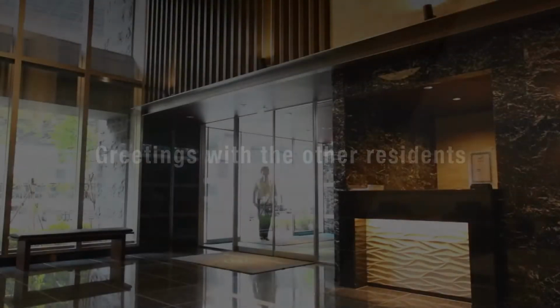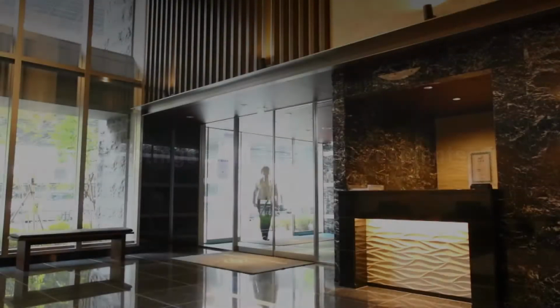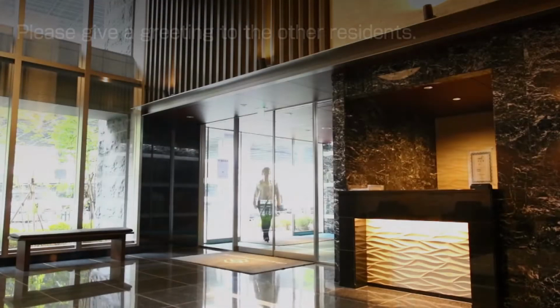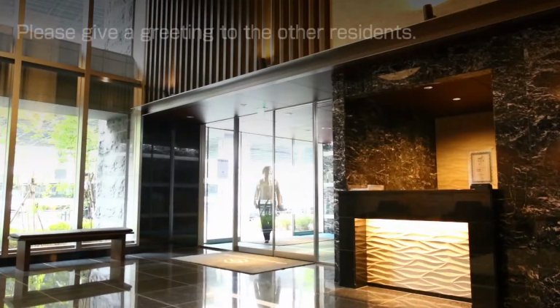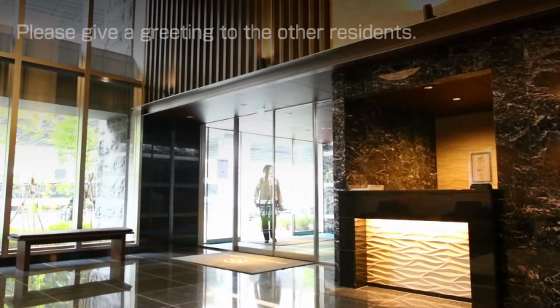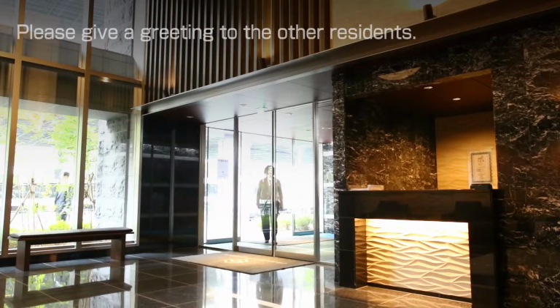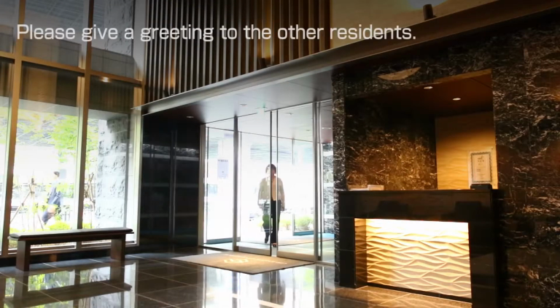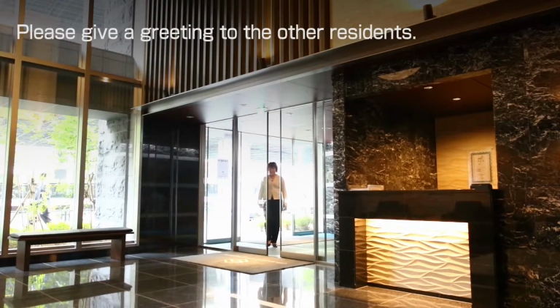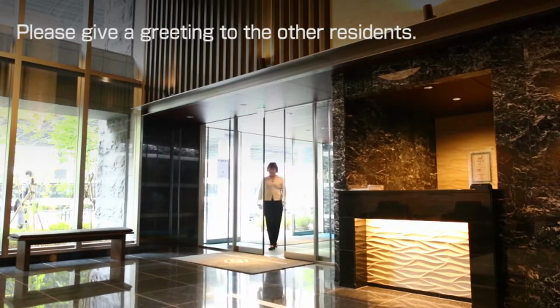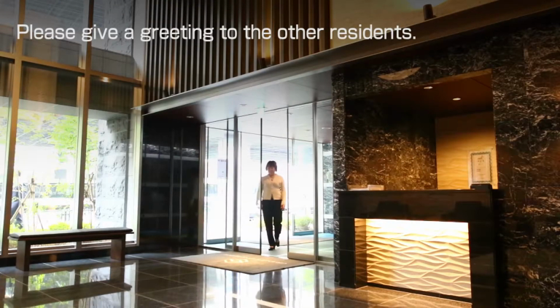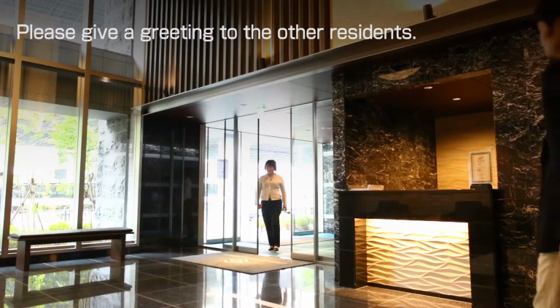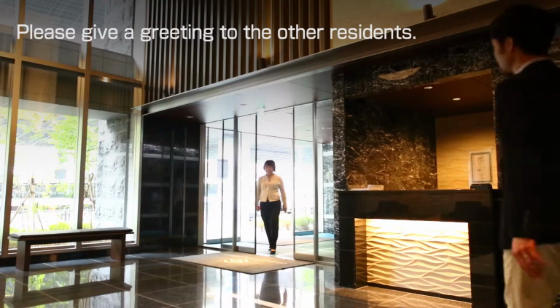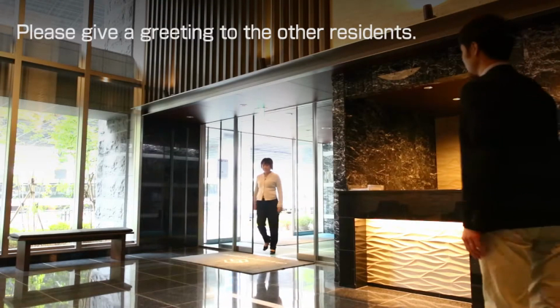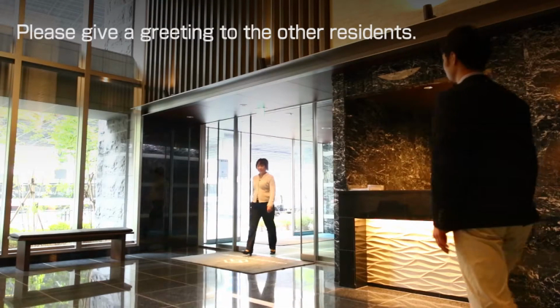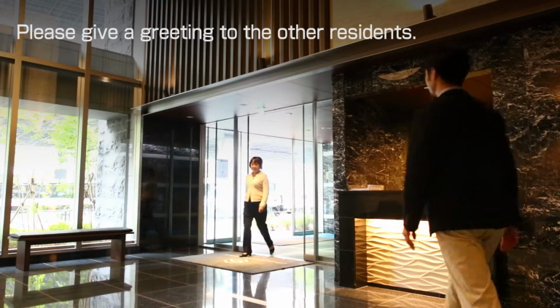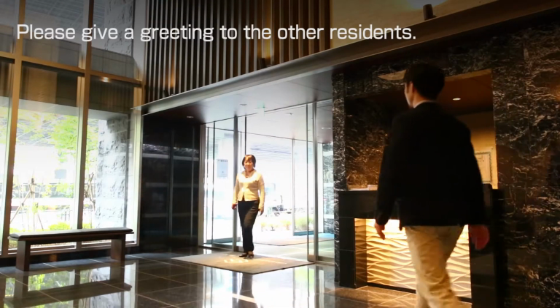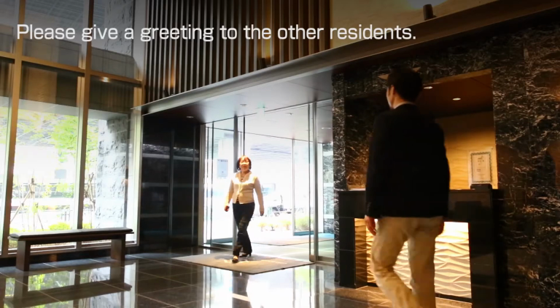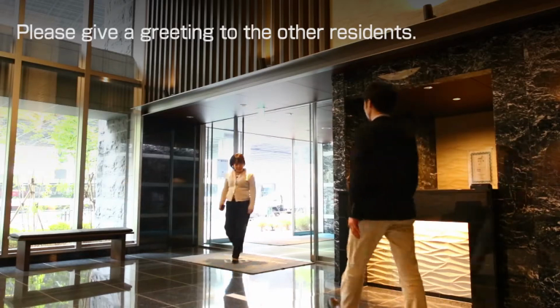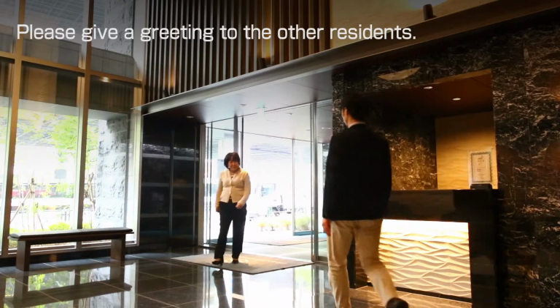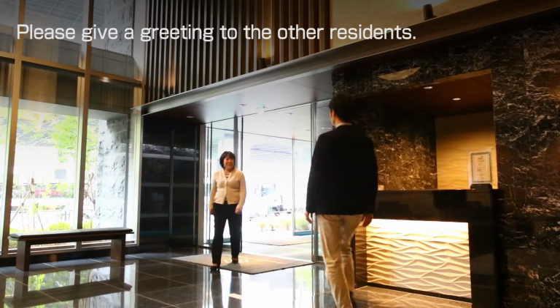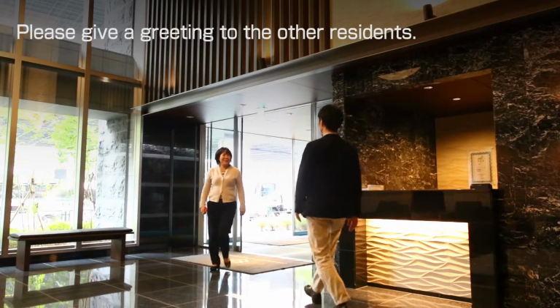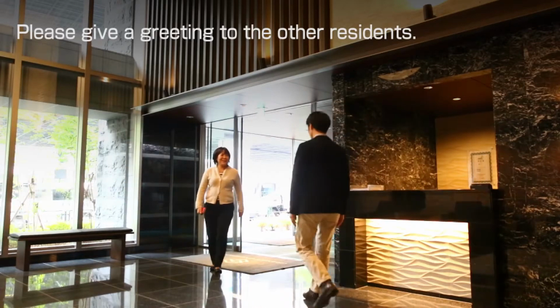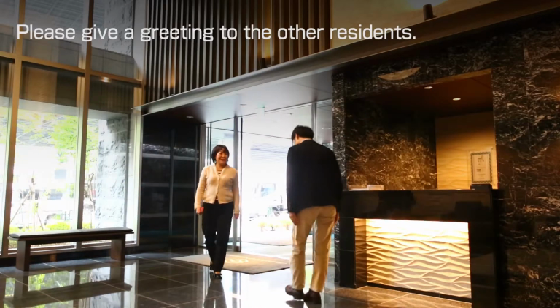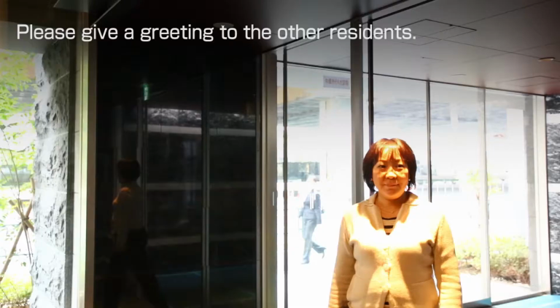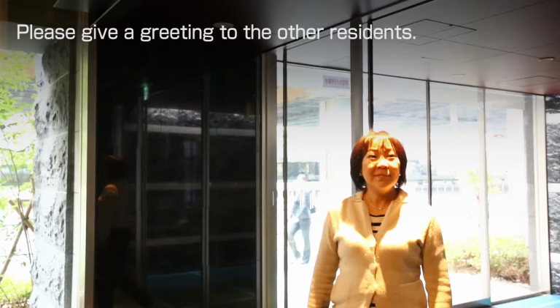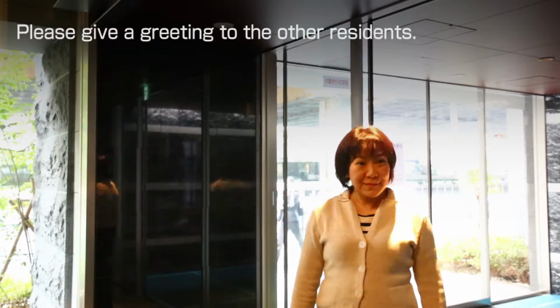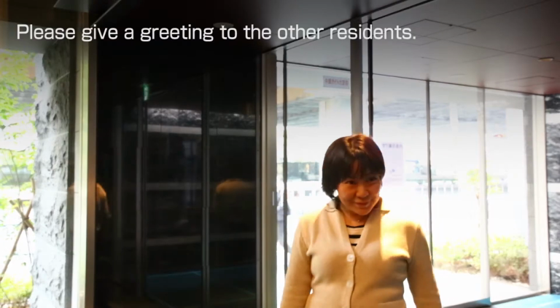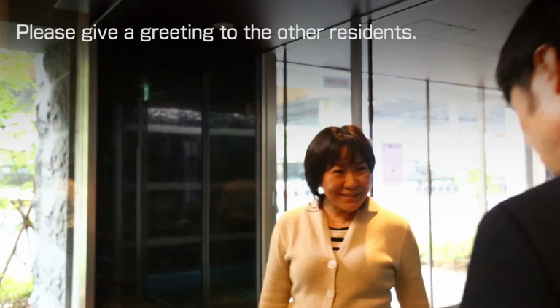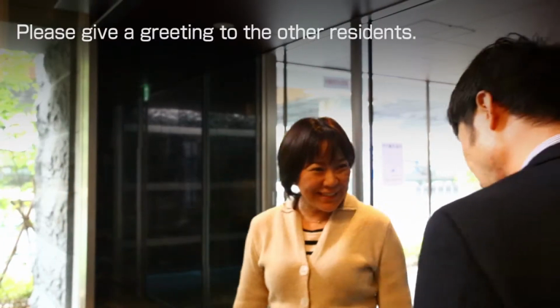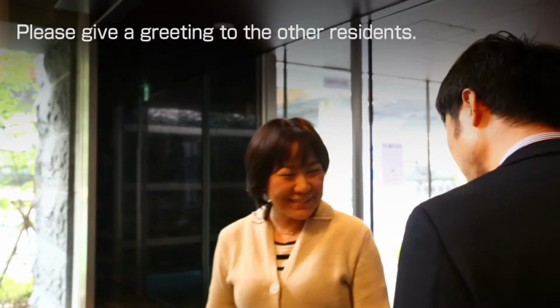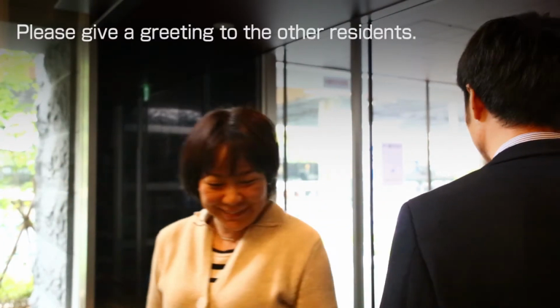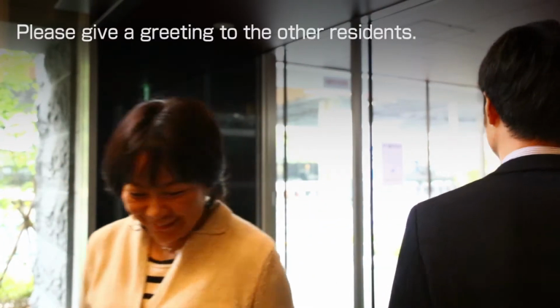If you meet other residents or the managers in the apartment, please give a greeting.